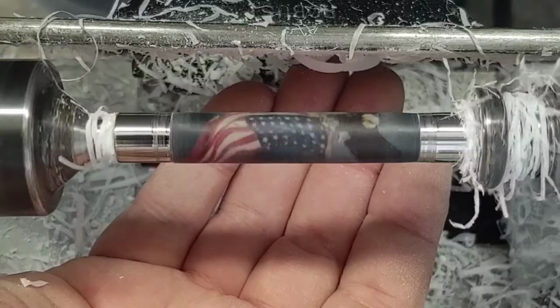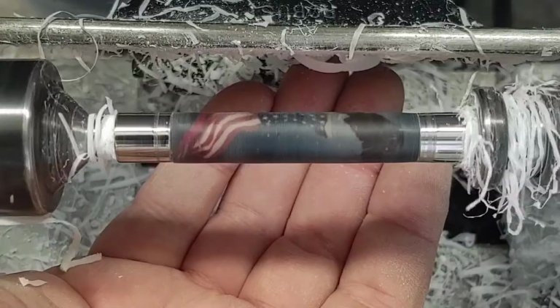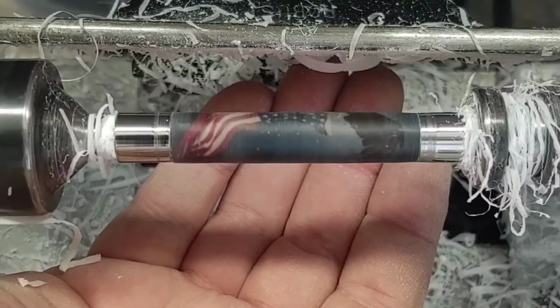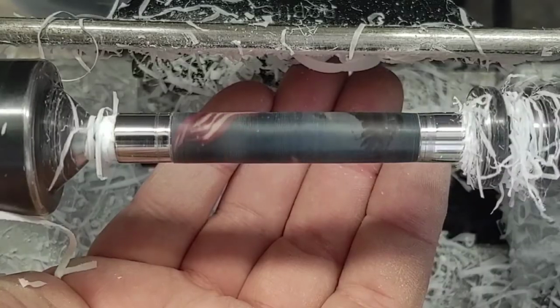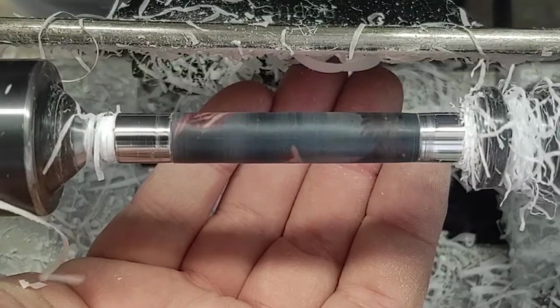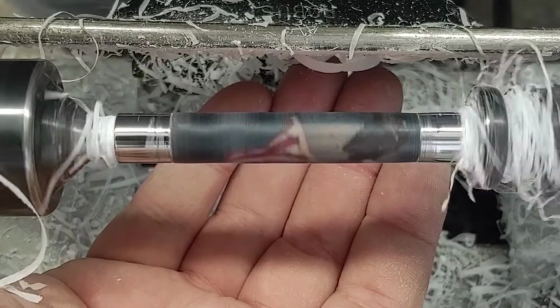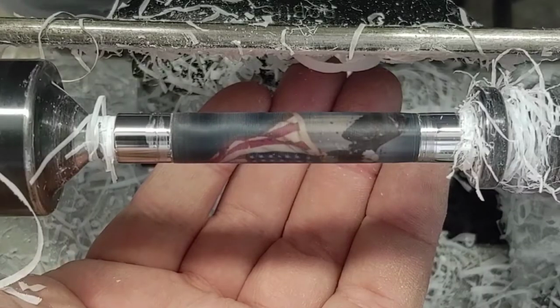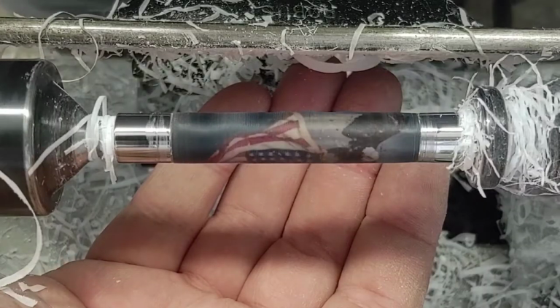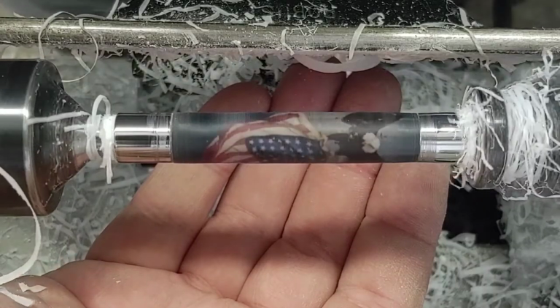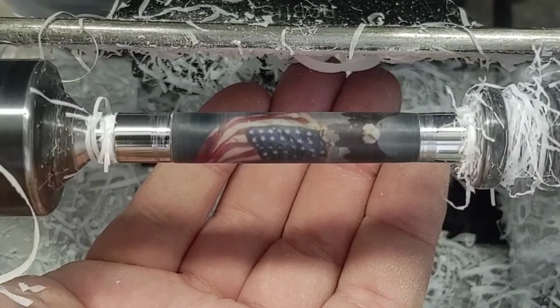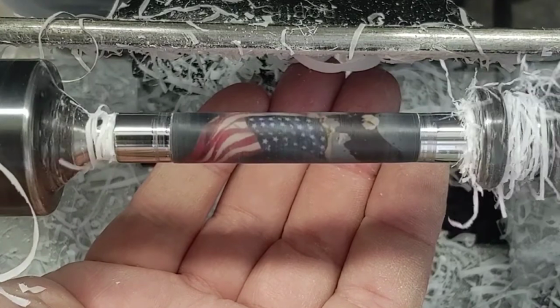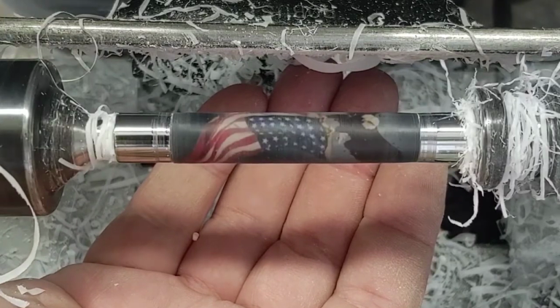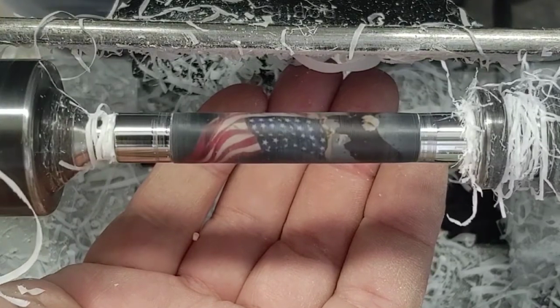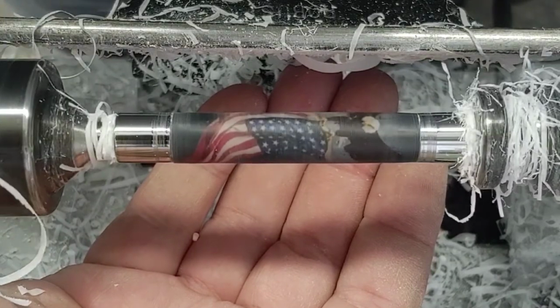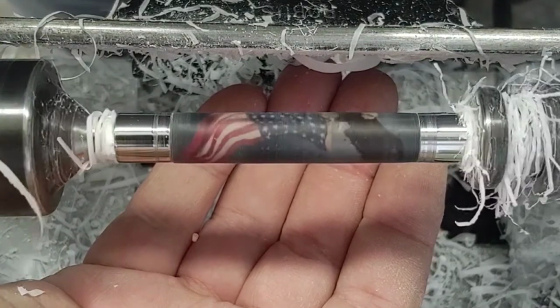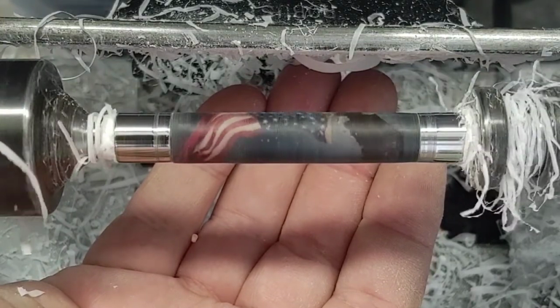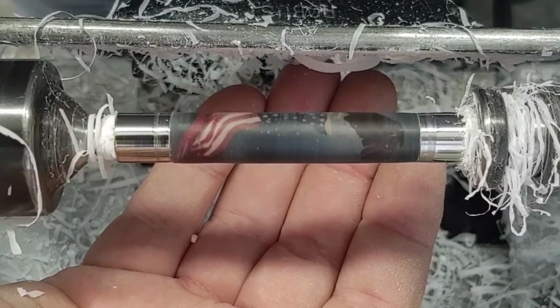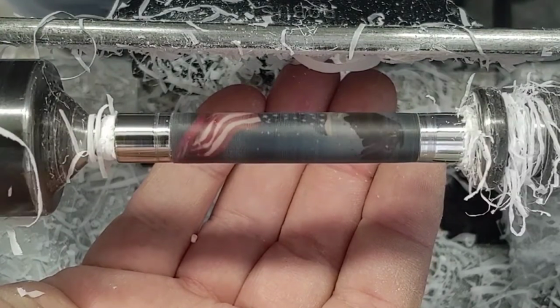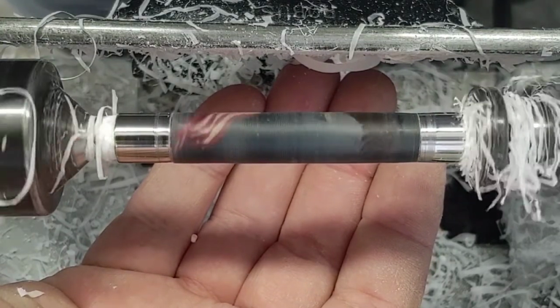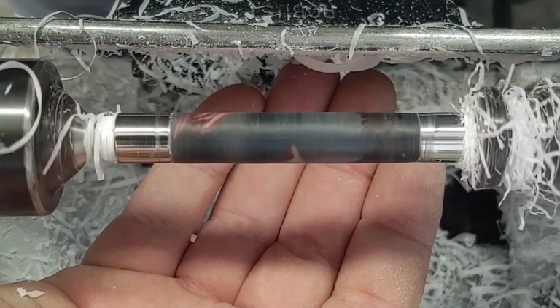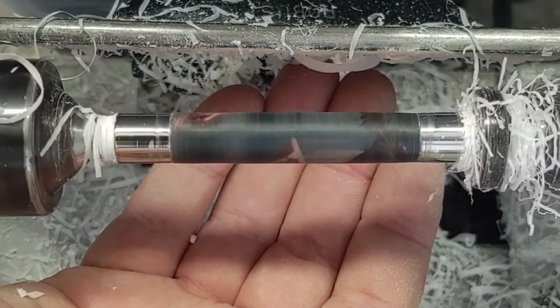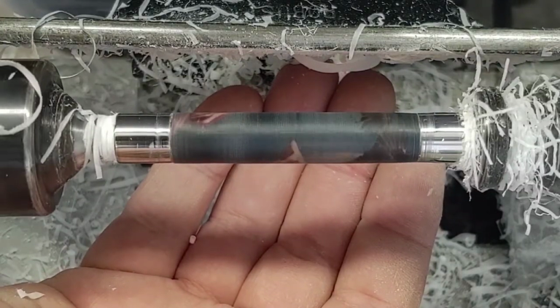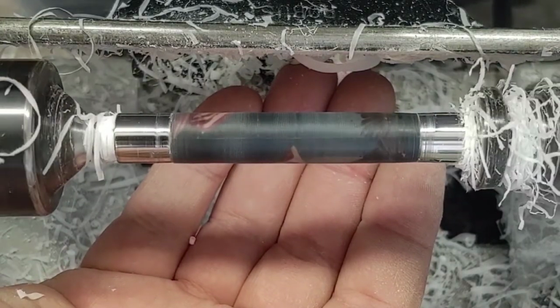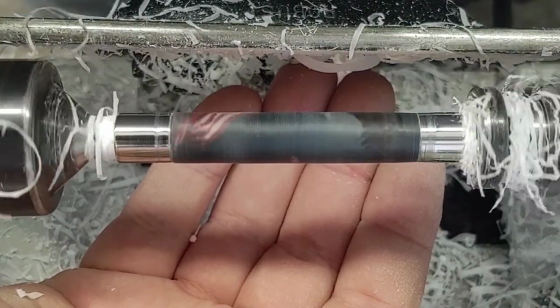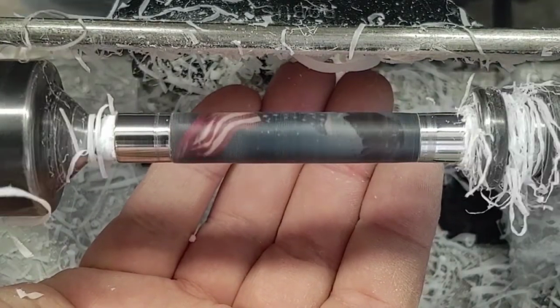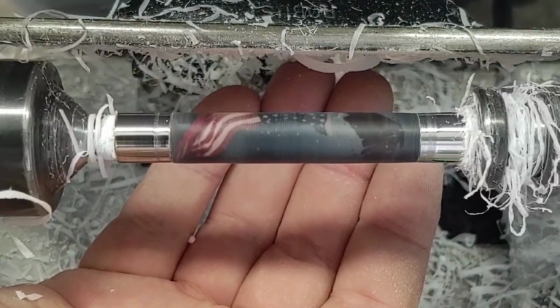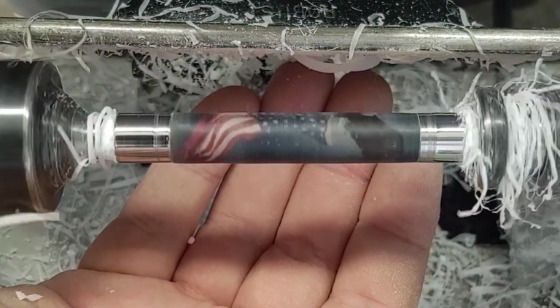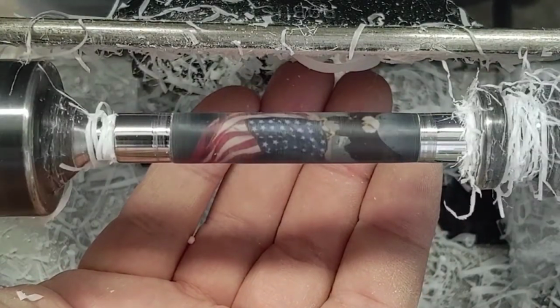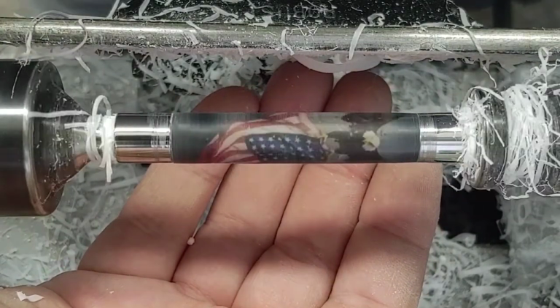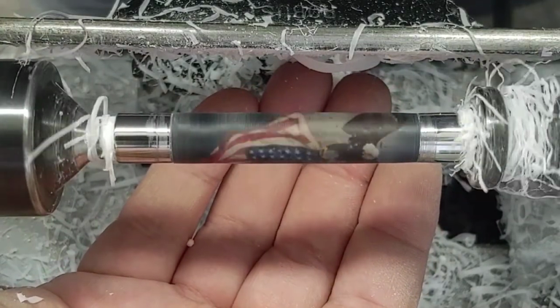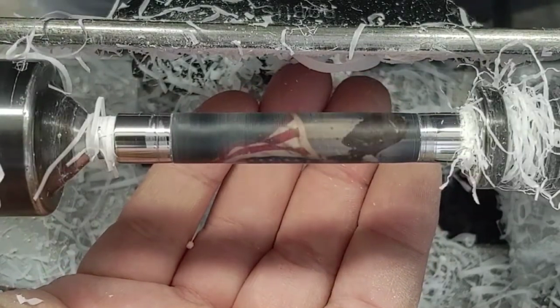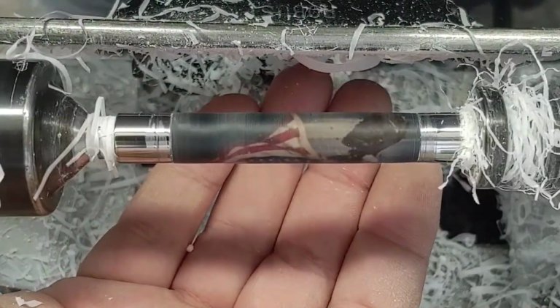Now it looks pretty dark there — not perfectly clear — and there's some ridges and valleys. But we'll clean that up with just some sanding paper.